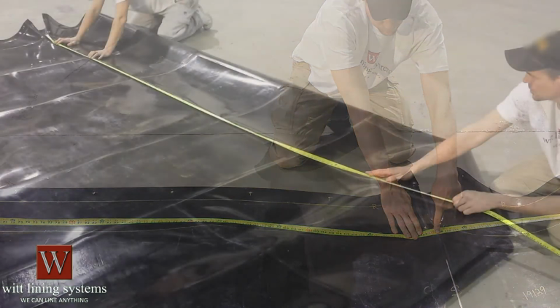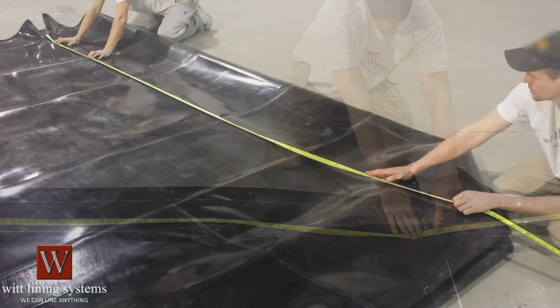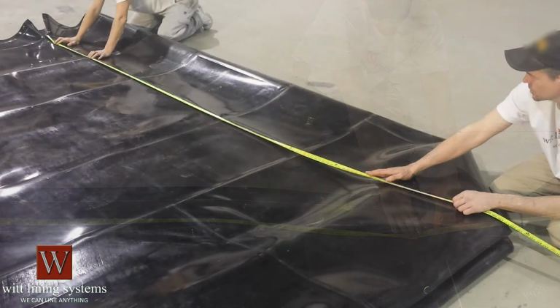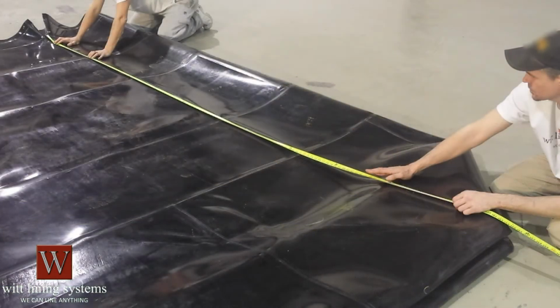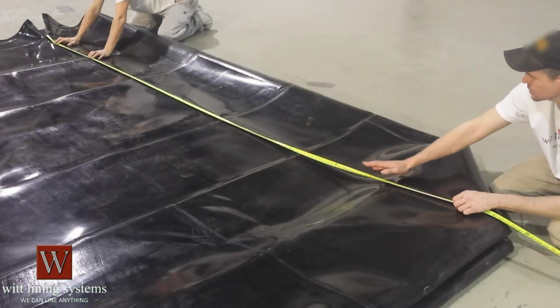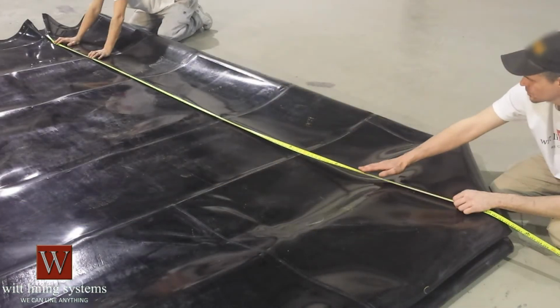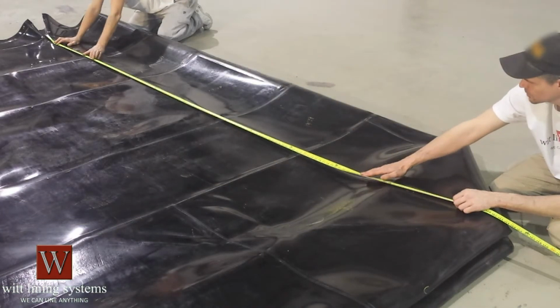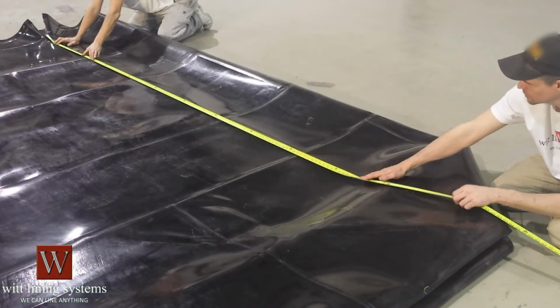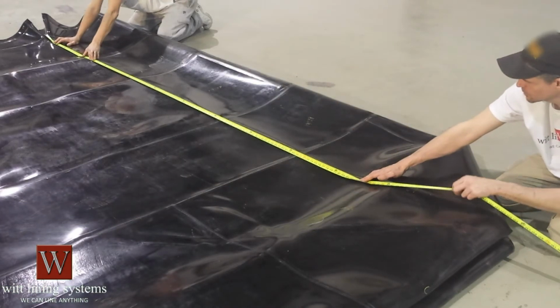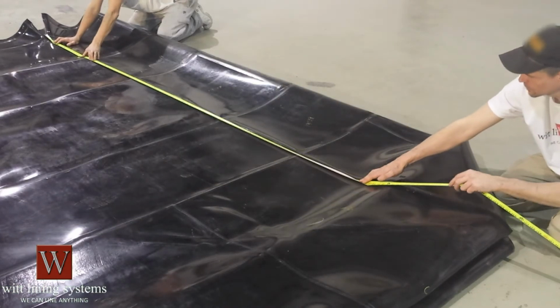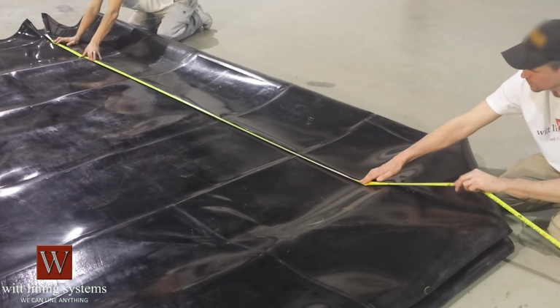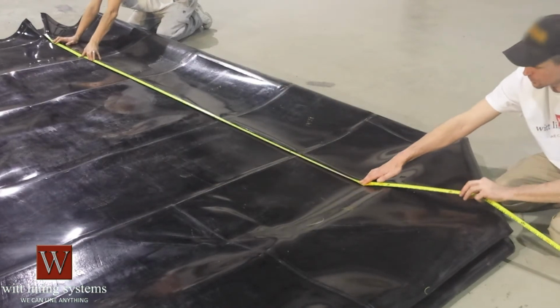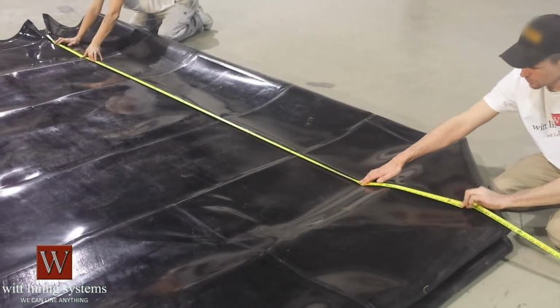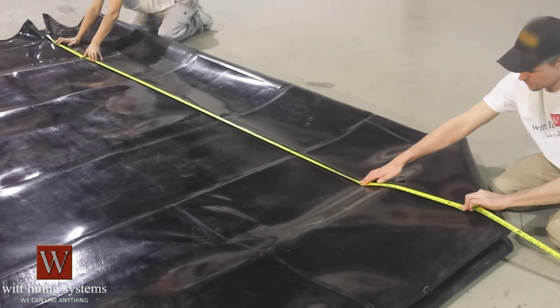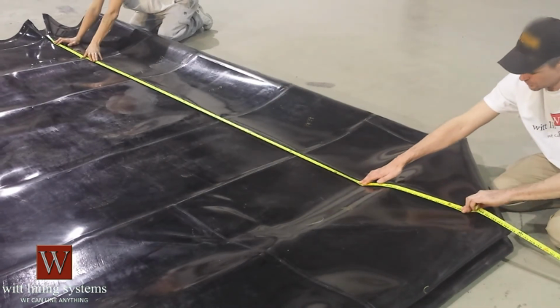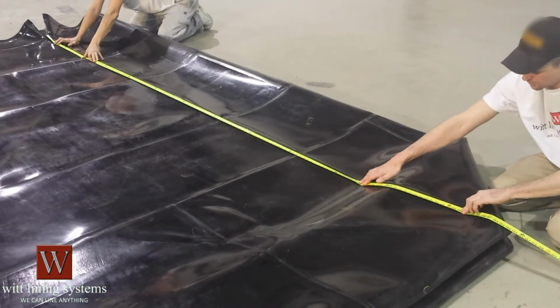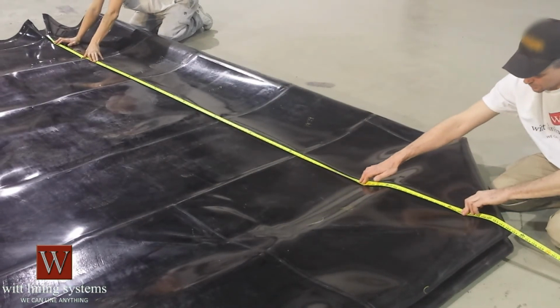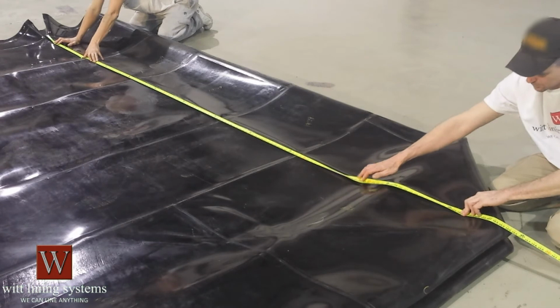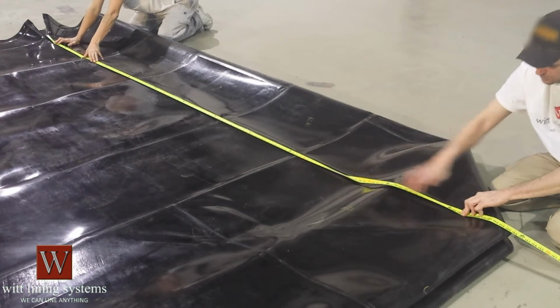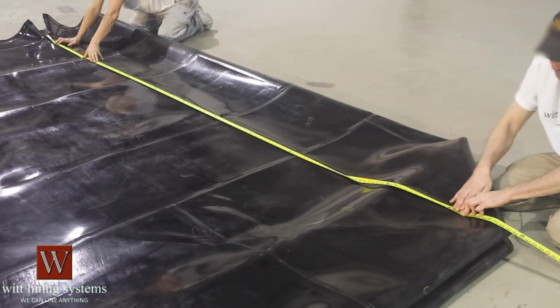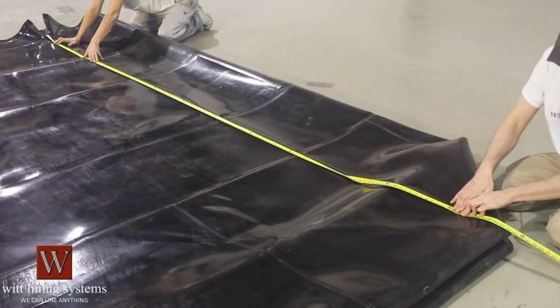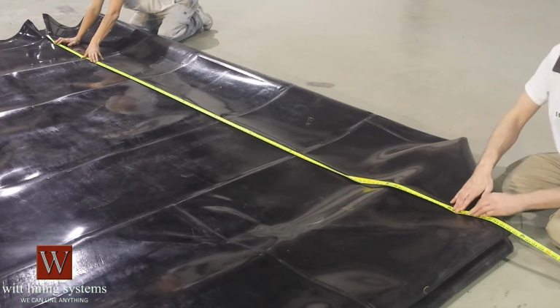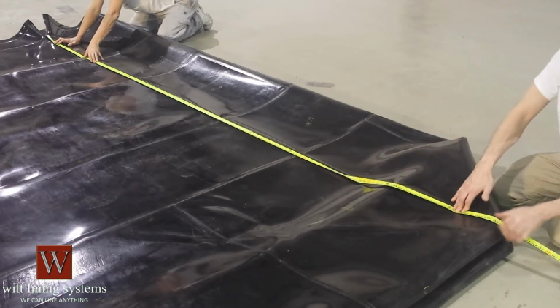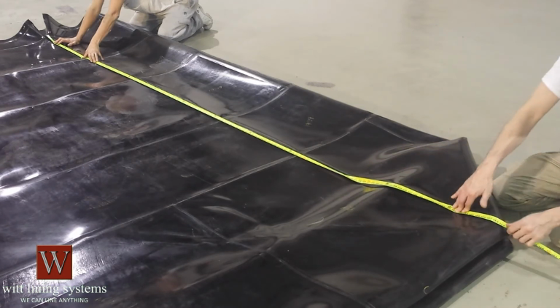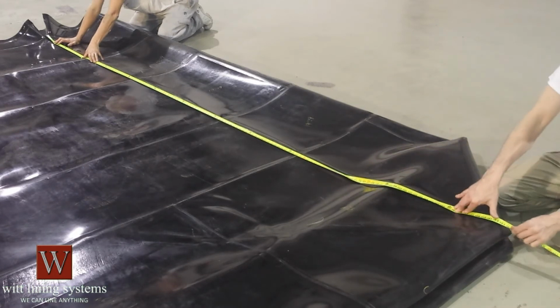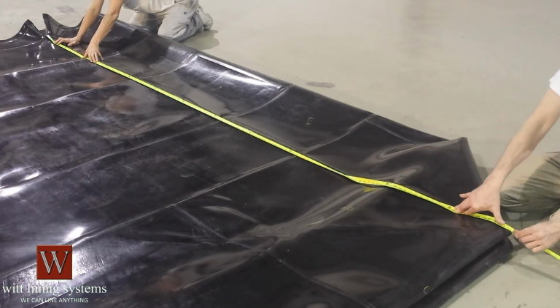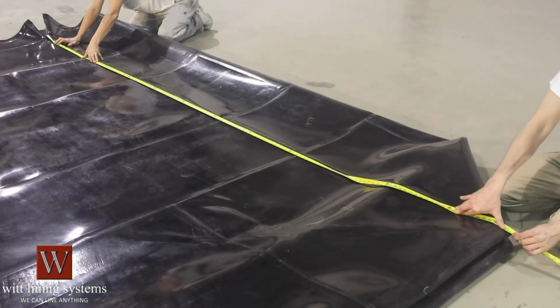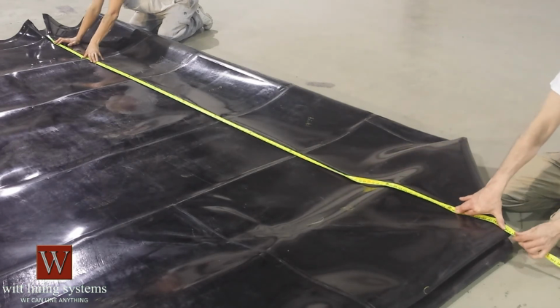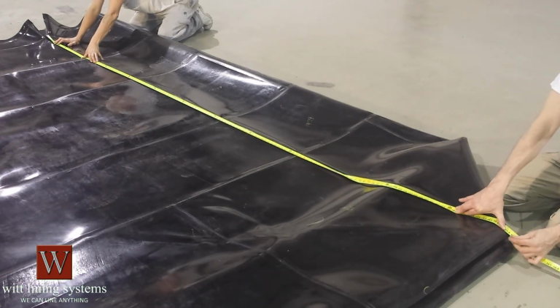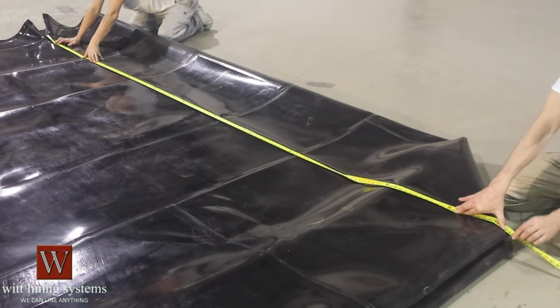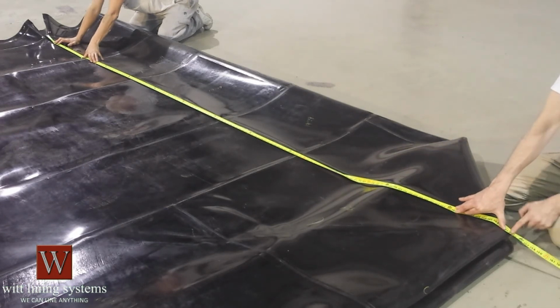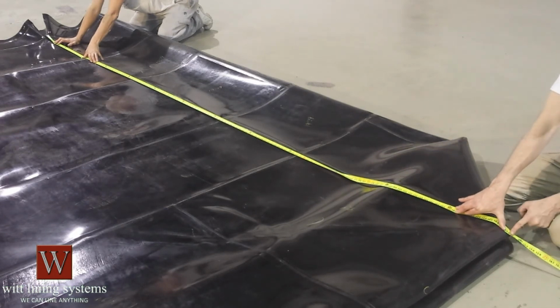In a similar fashion you can measure the depth of the liner. Starting at the top corner, measure the crease down toward the corresponding bottom corner.